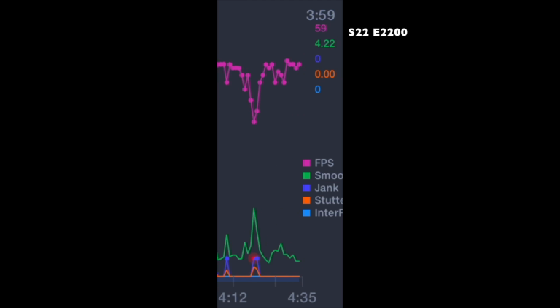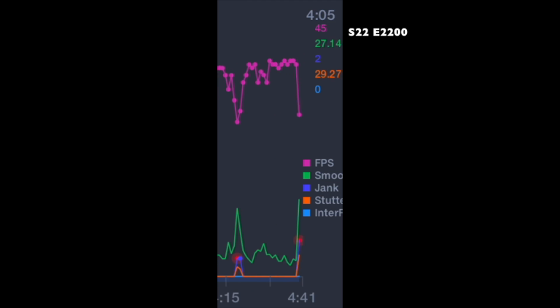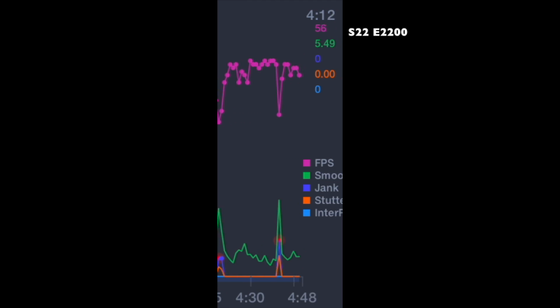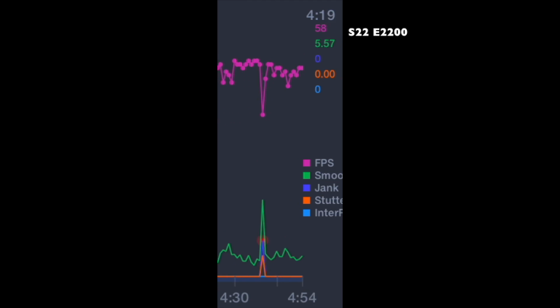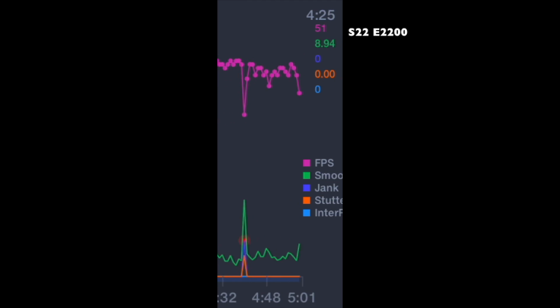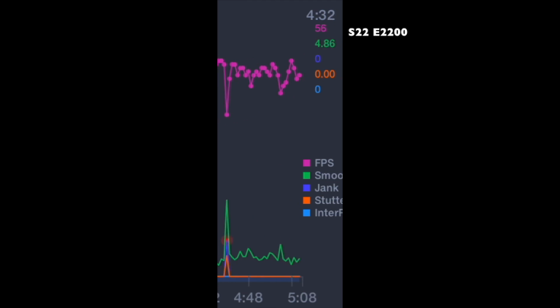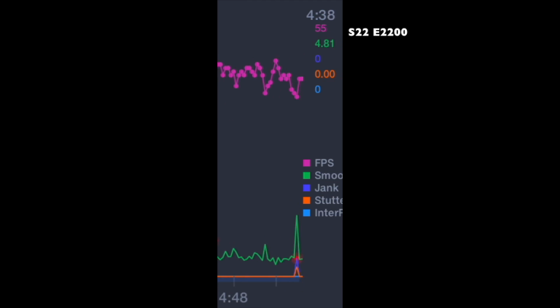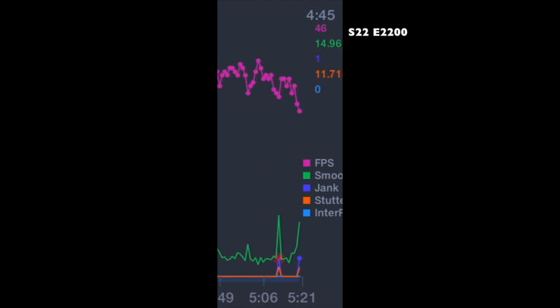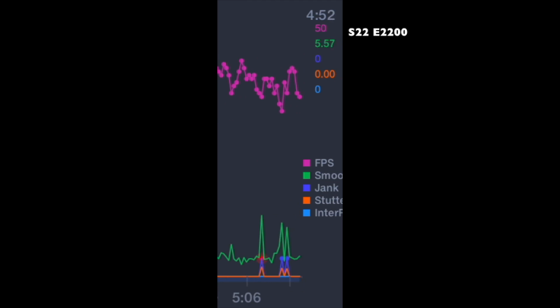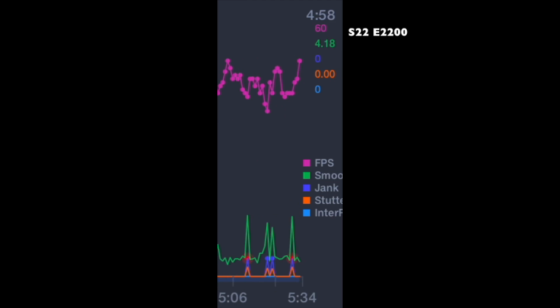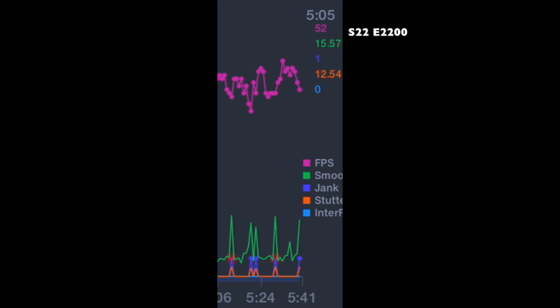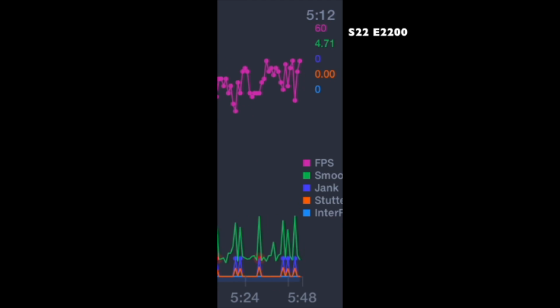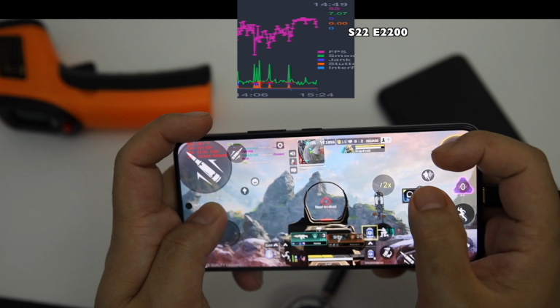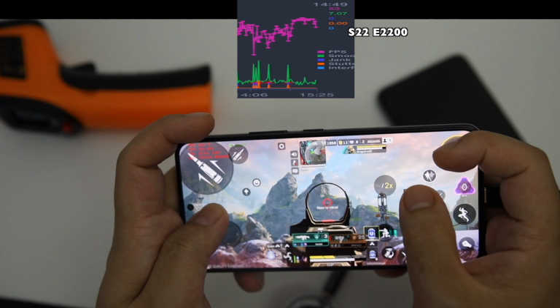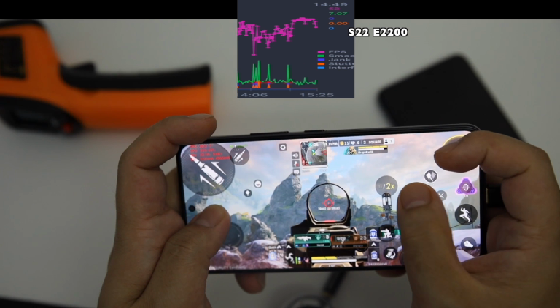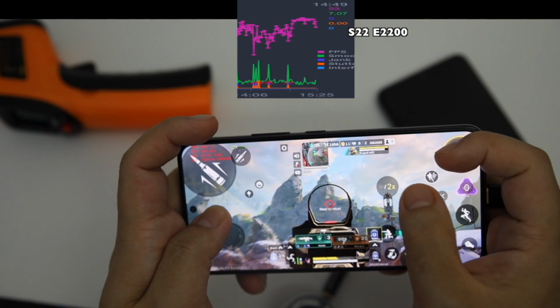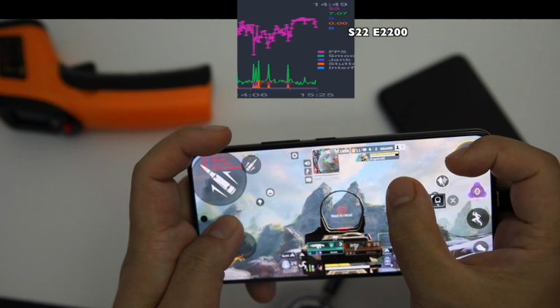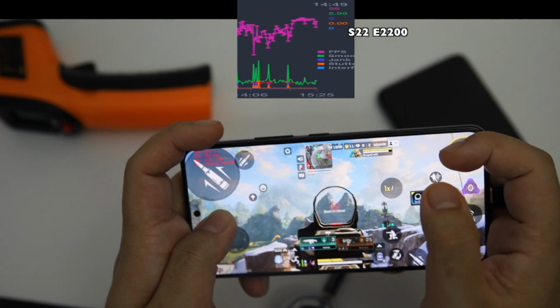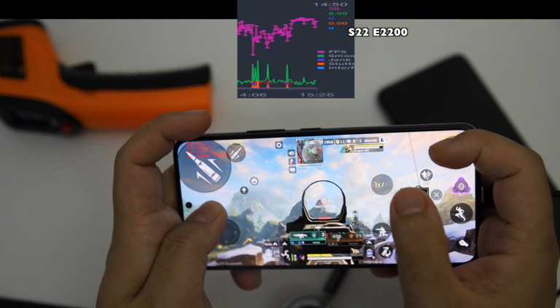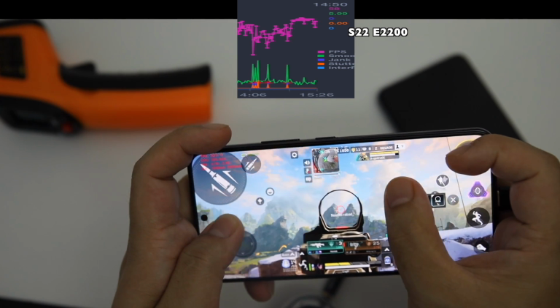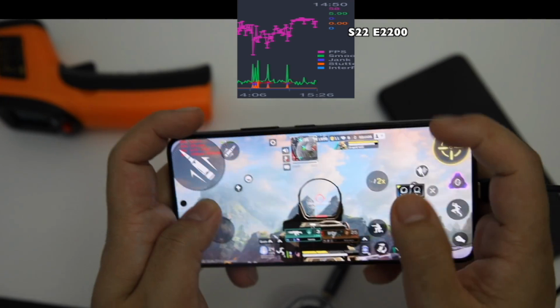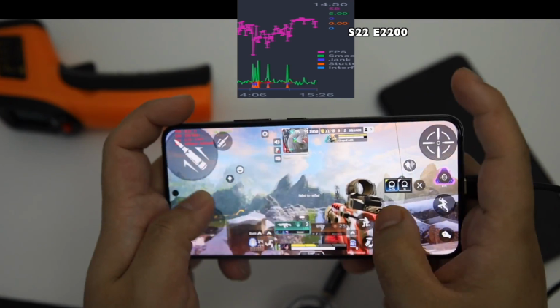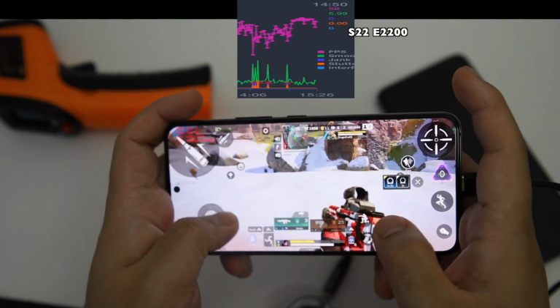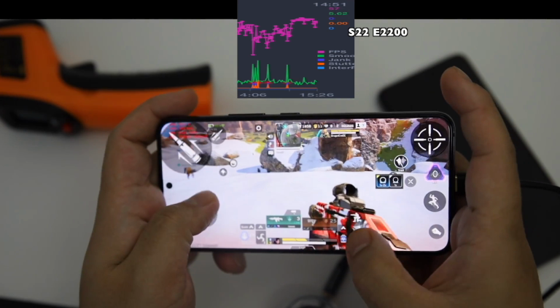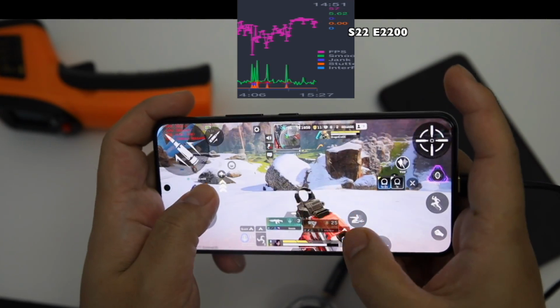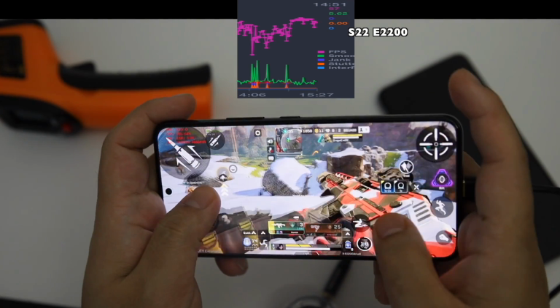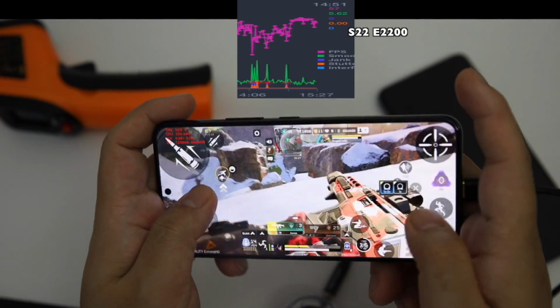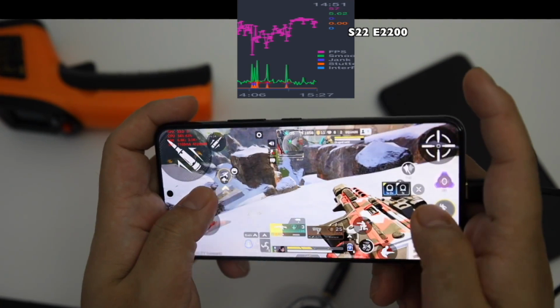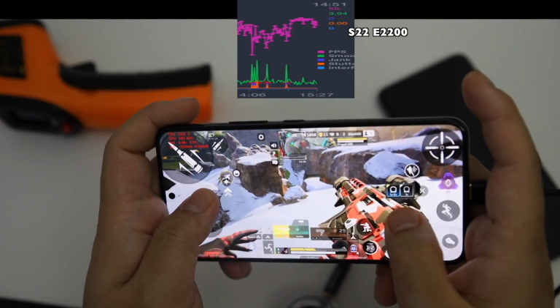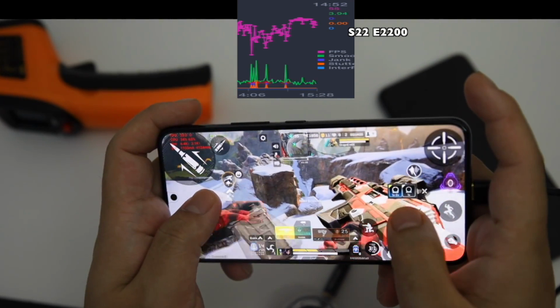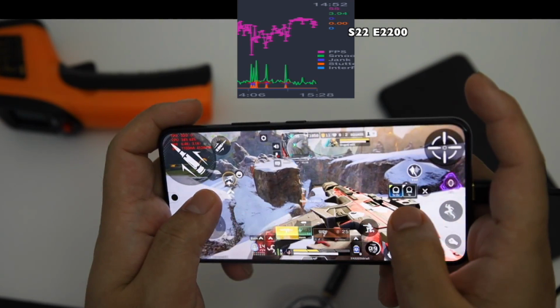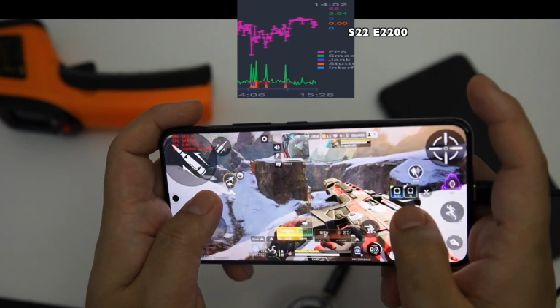As you can see in the FPS monitor, by the end it was getting really worse.